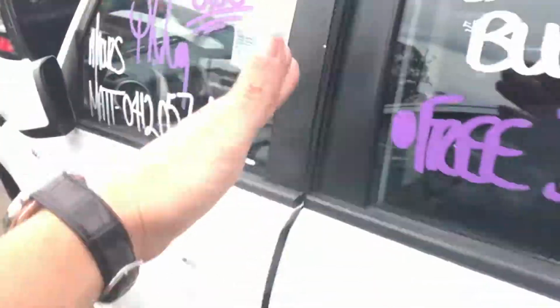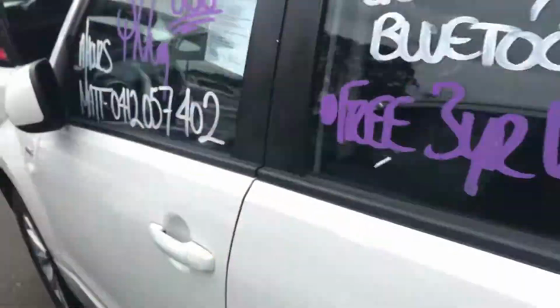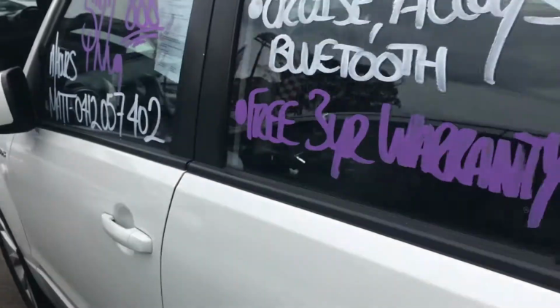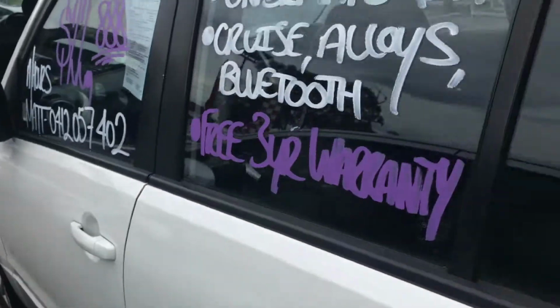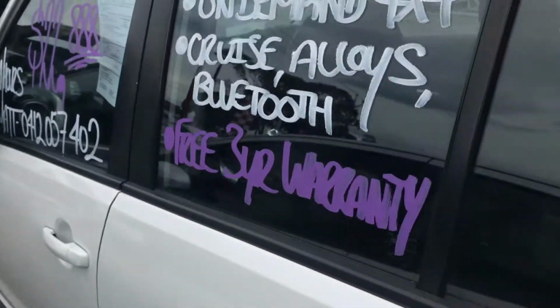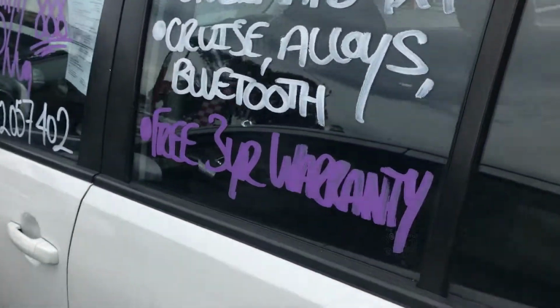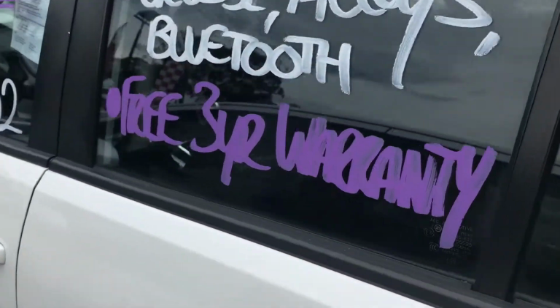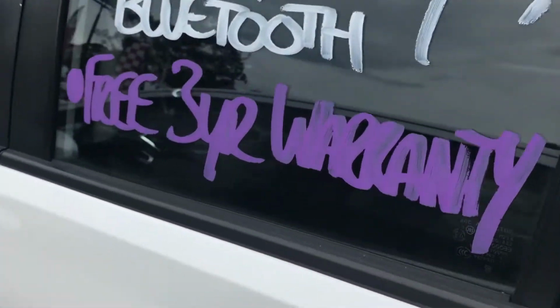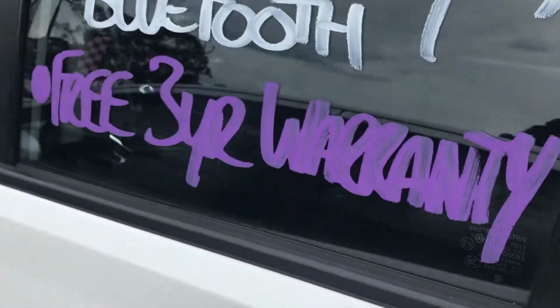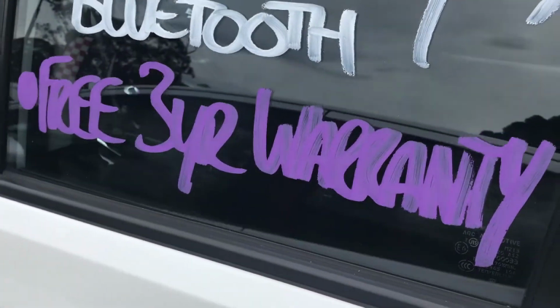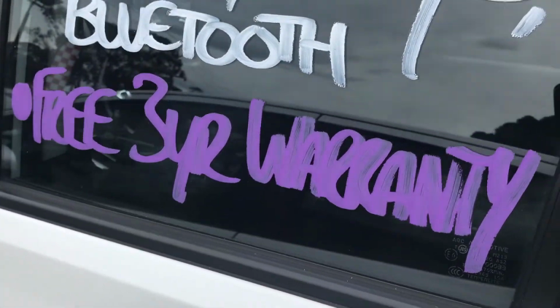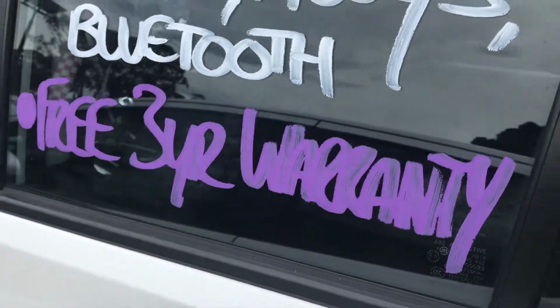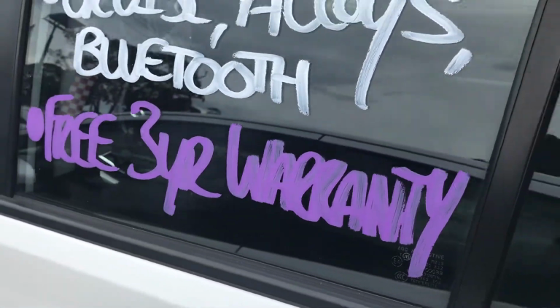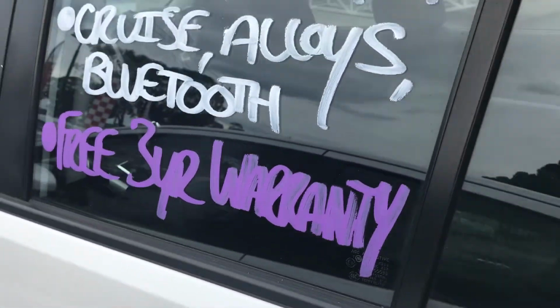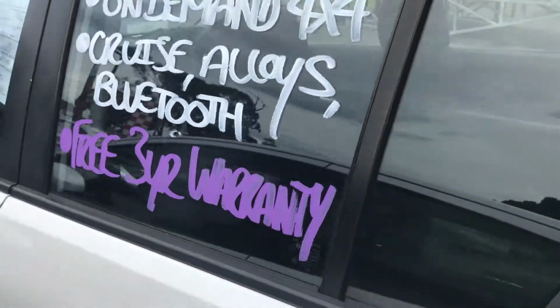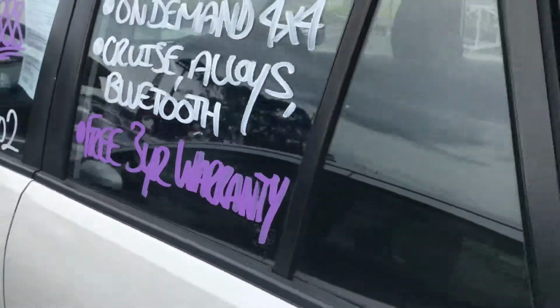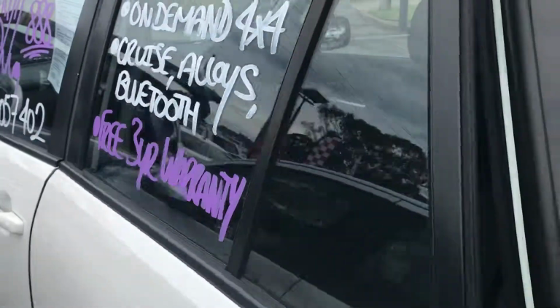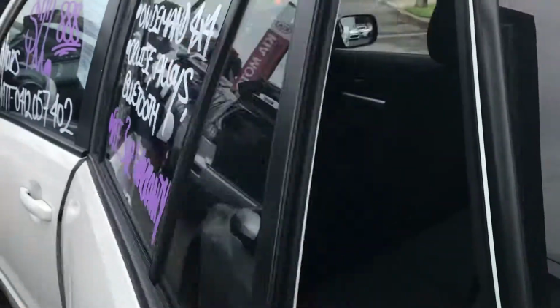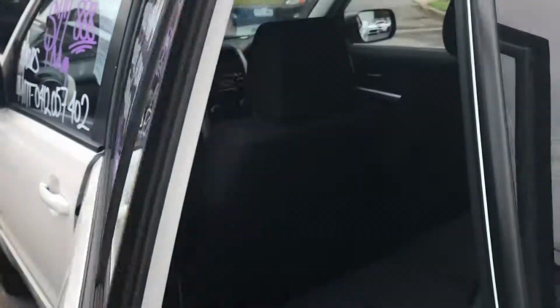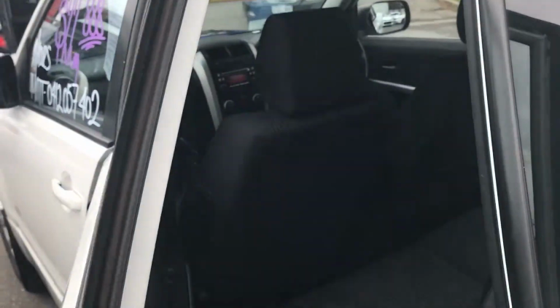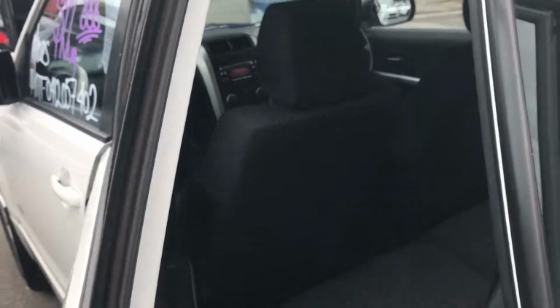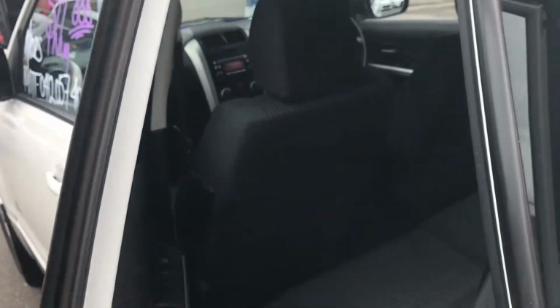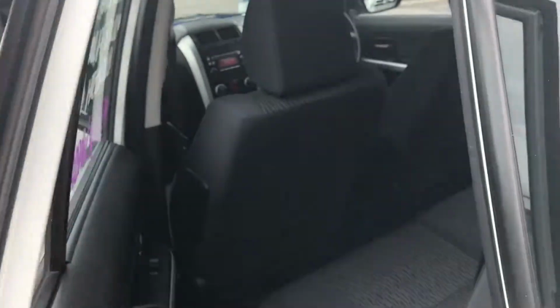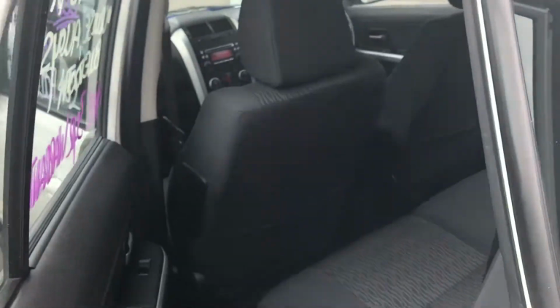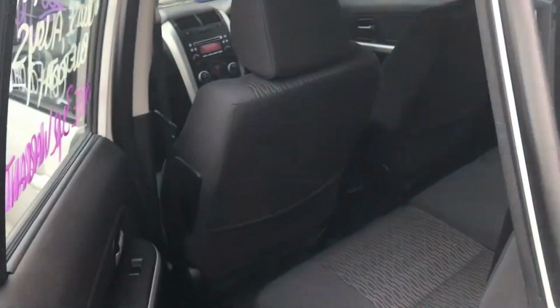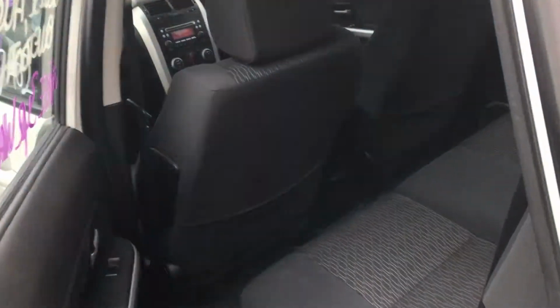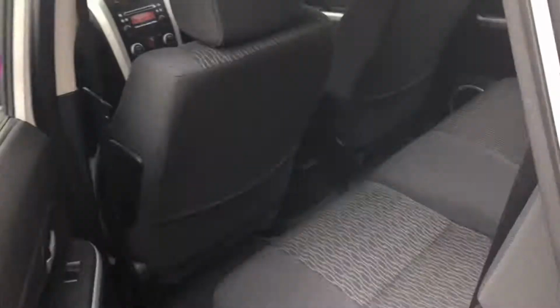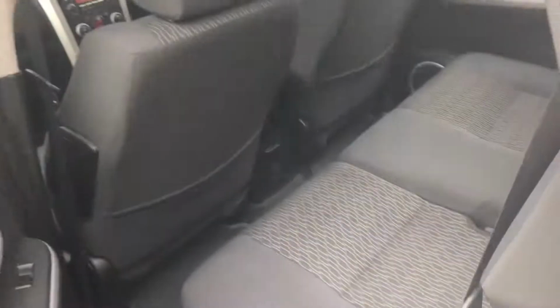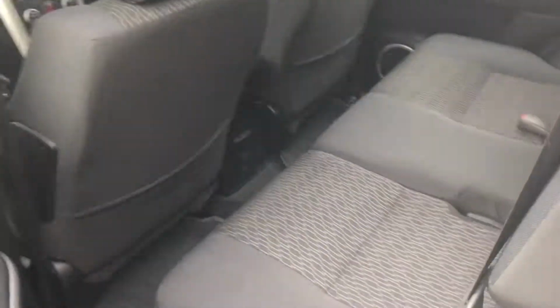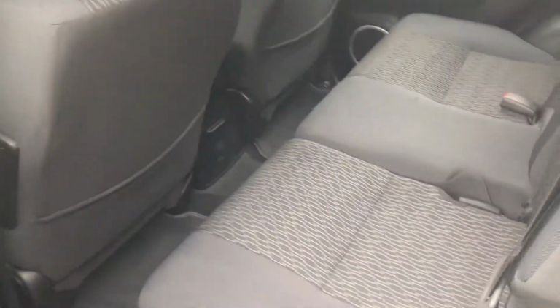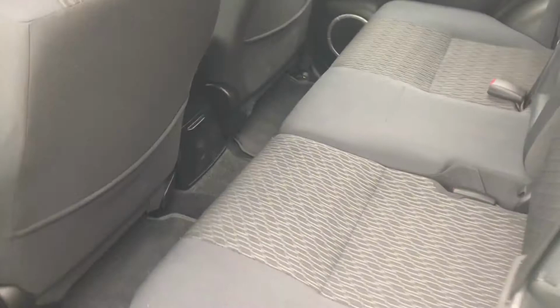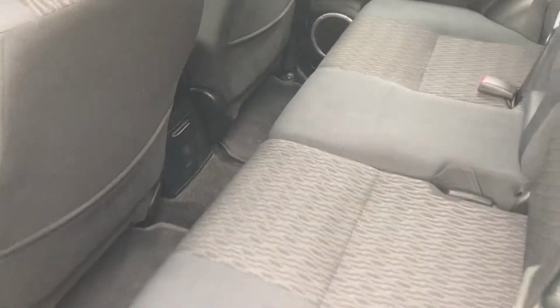You'll get a three-year warranty with this car as well — something to point out, and something you won't get everywhere else.